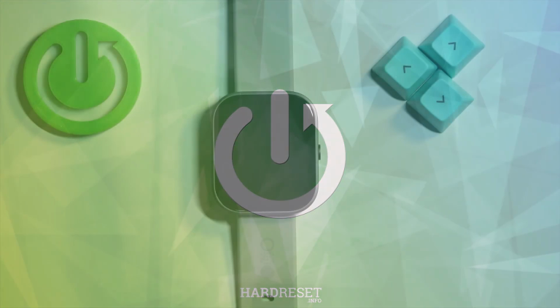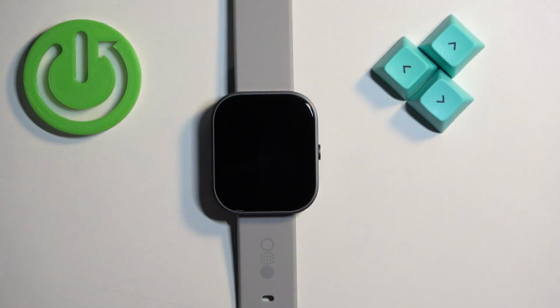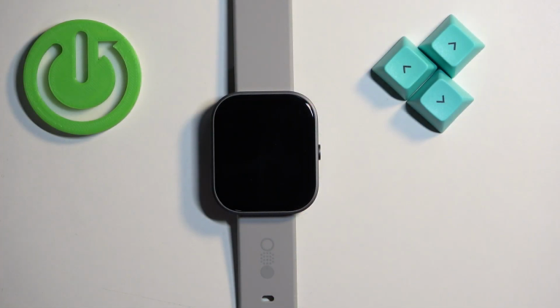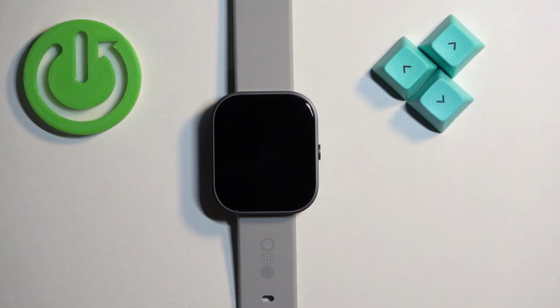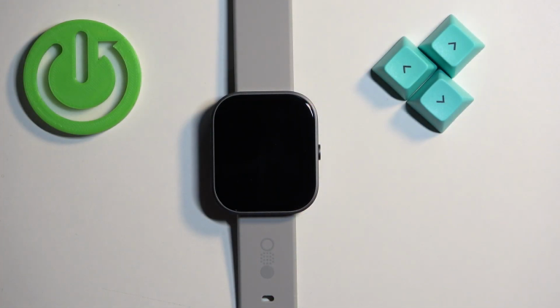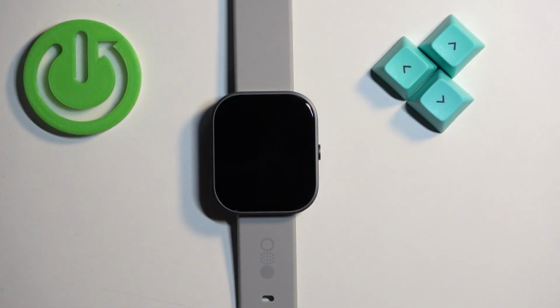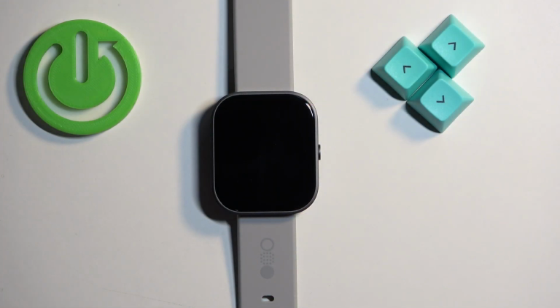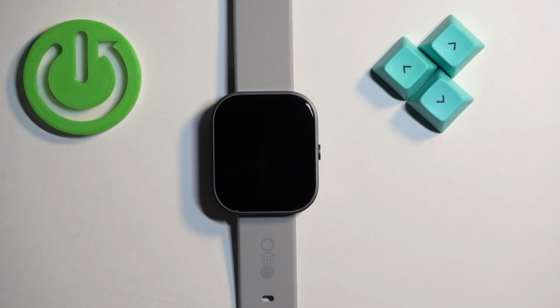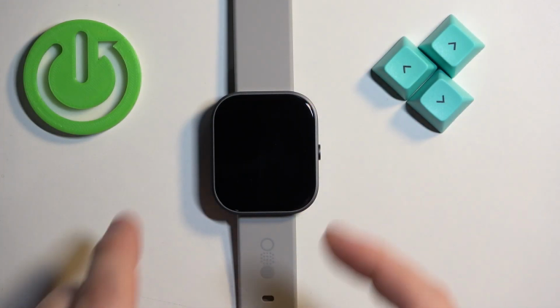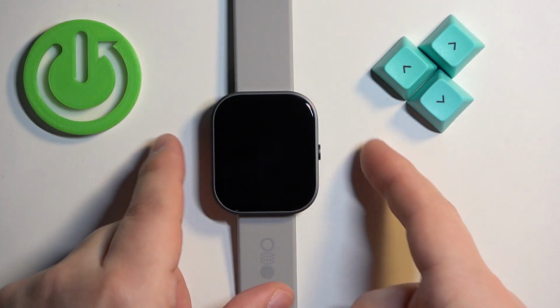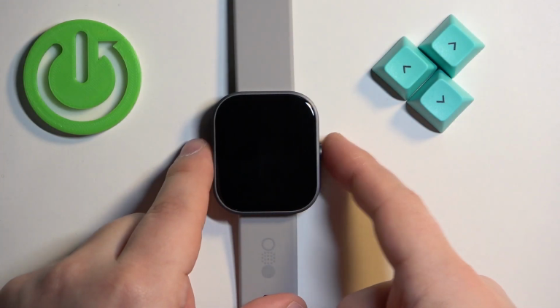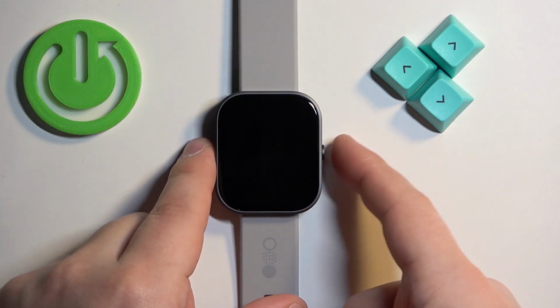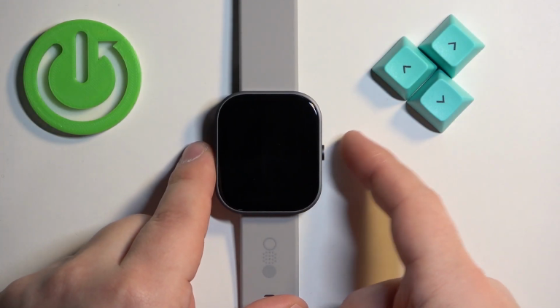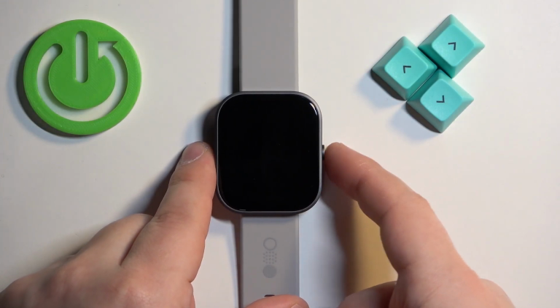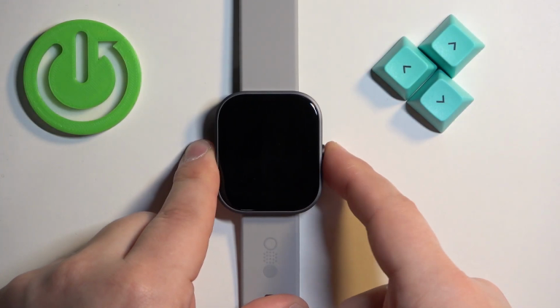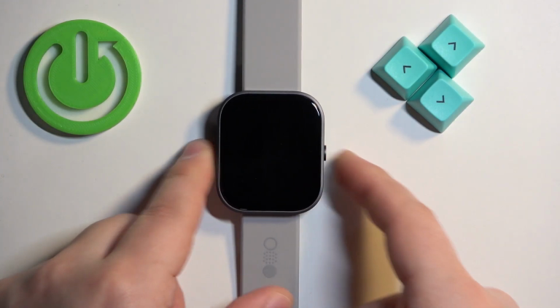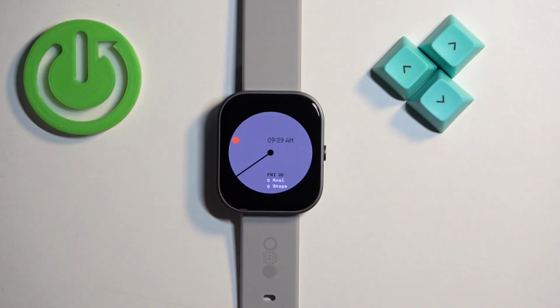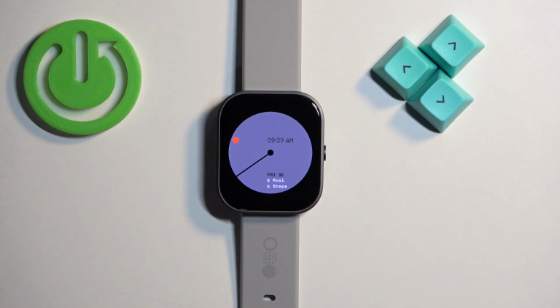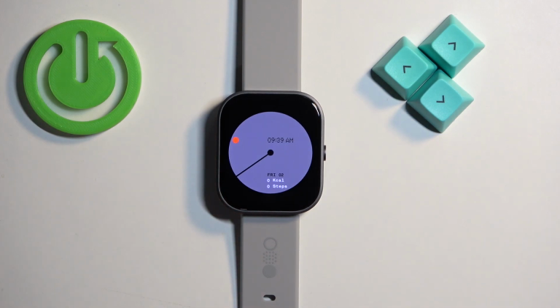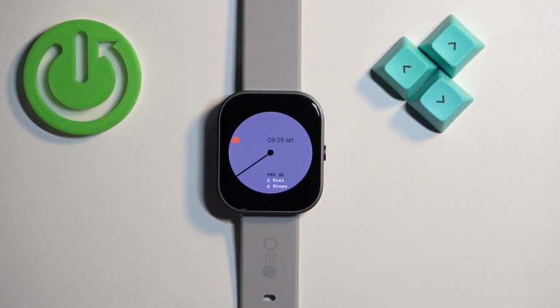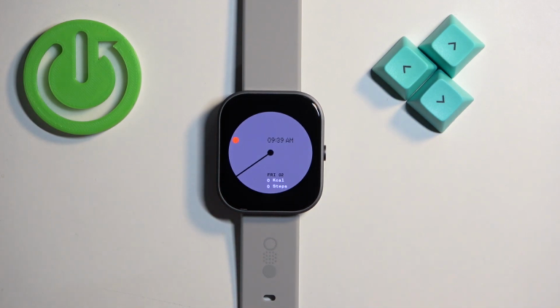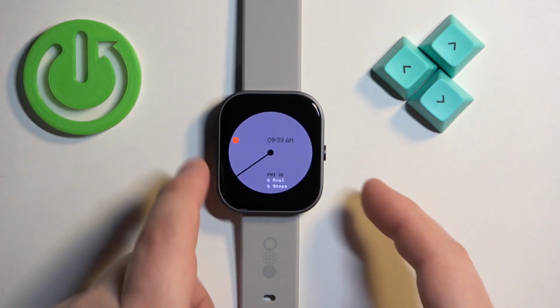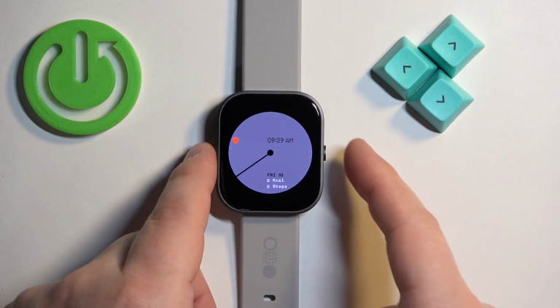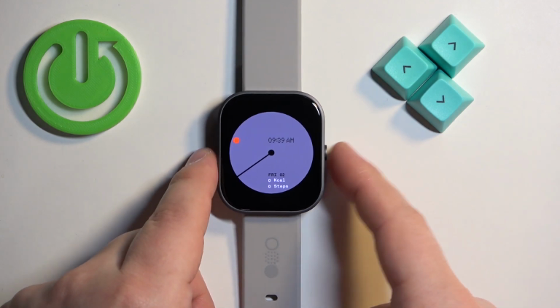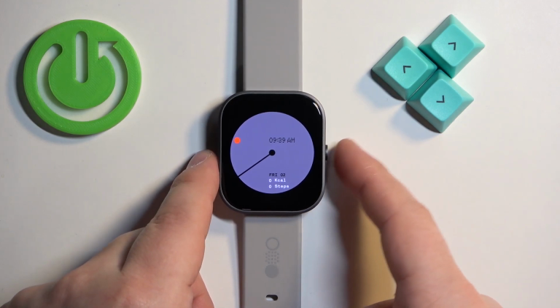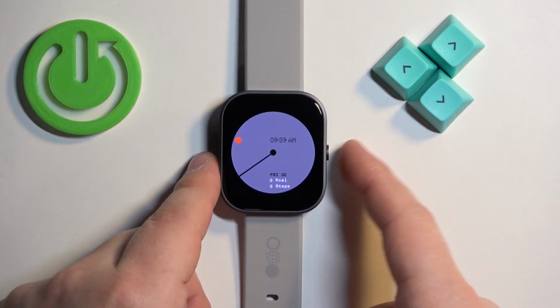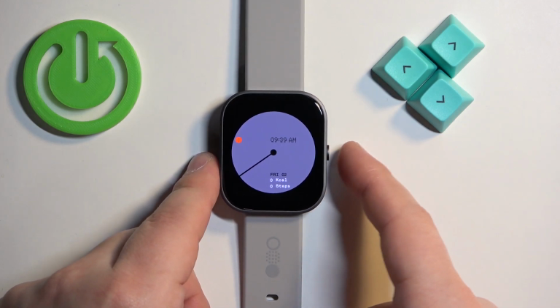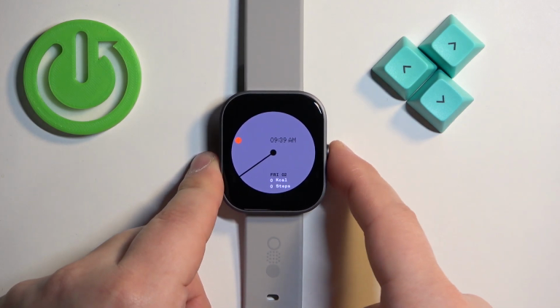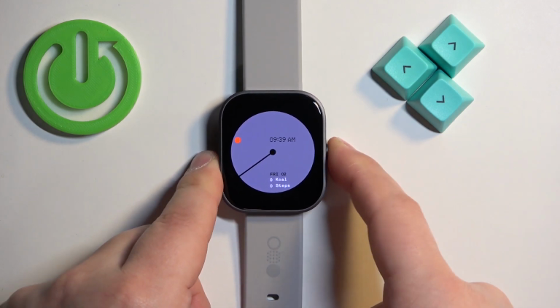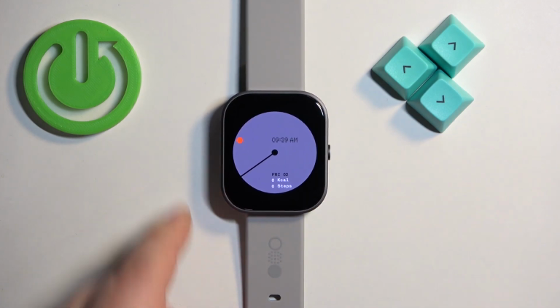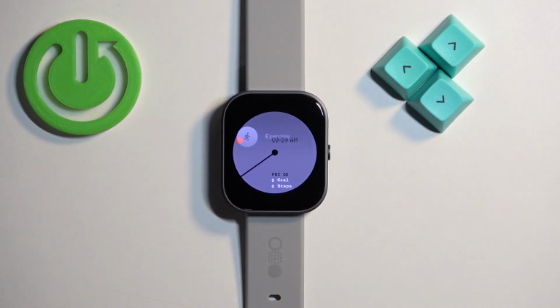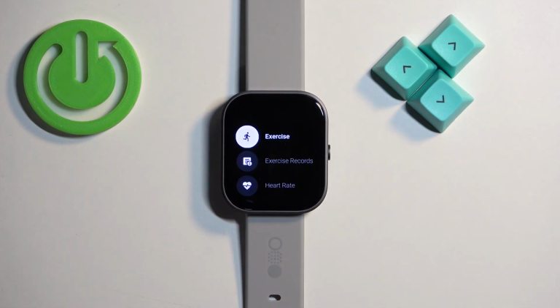First we need to wake up the screen on our watch and you can do it by pressing the side button. Once you wake up the screen press the side button again to open the menu.